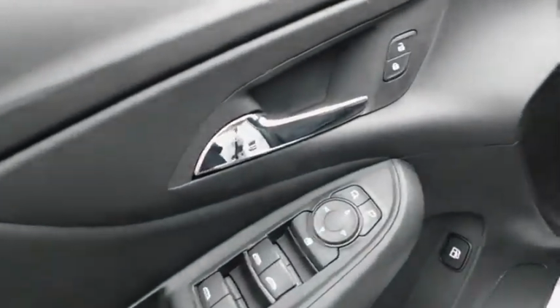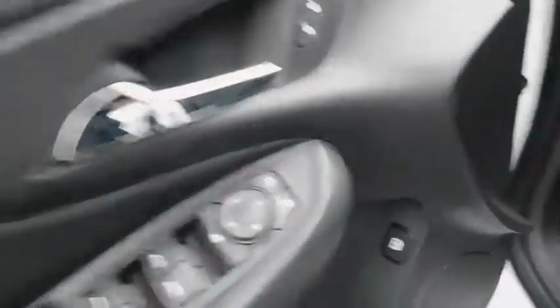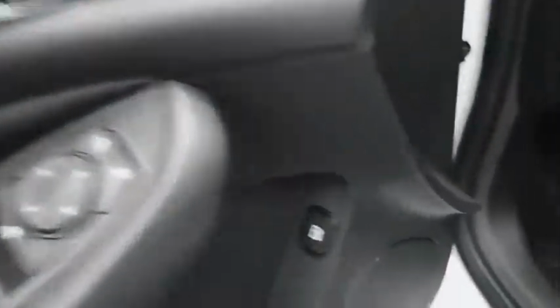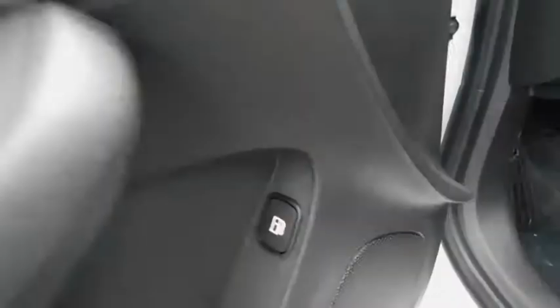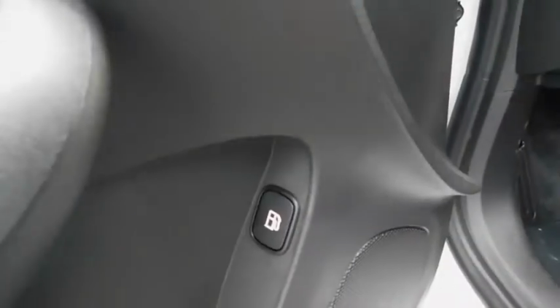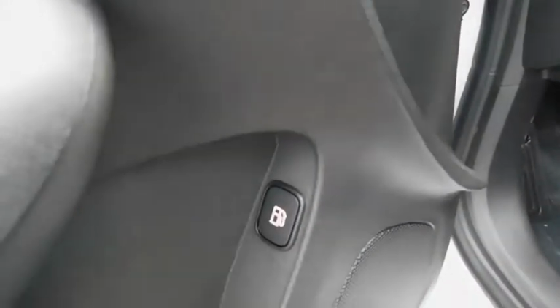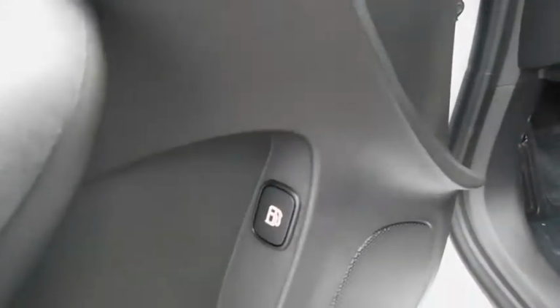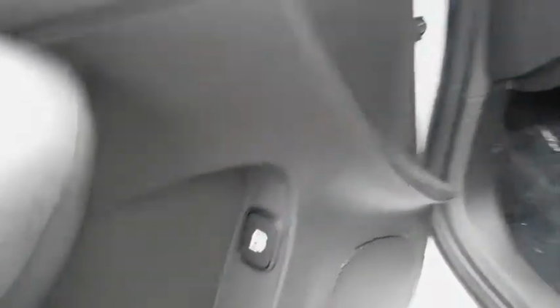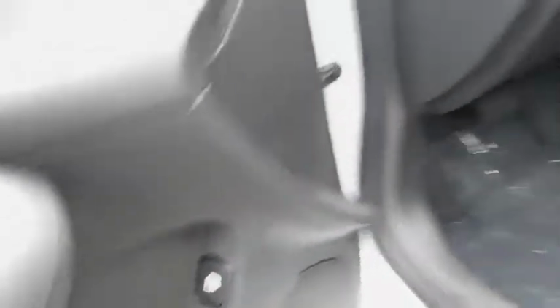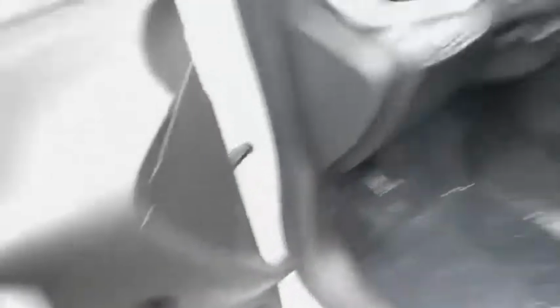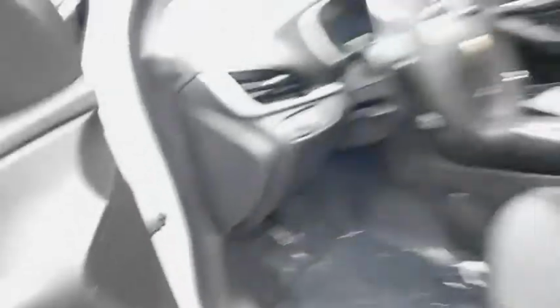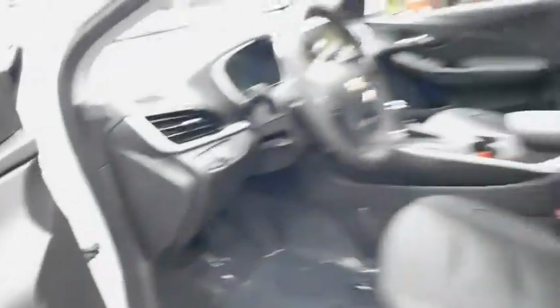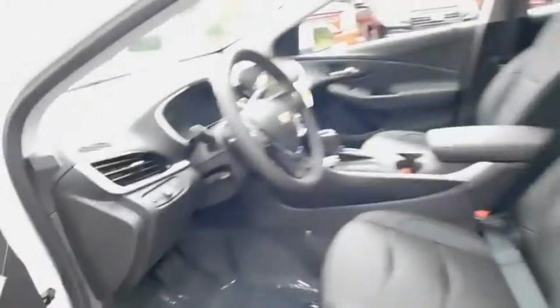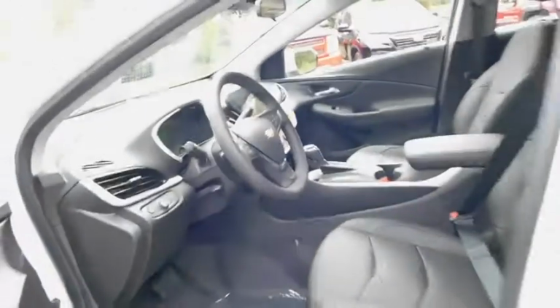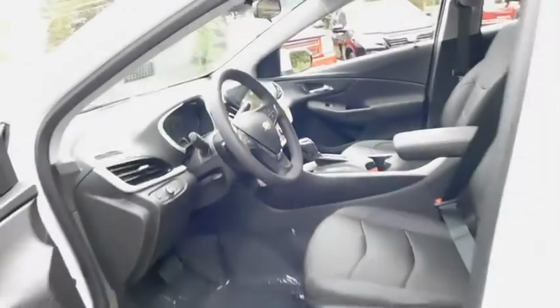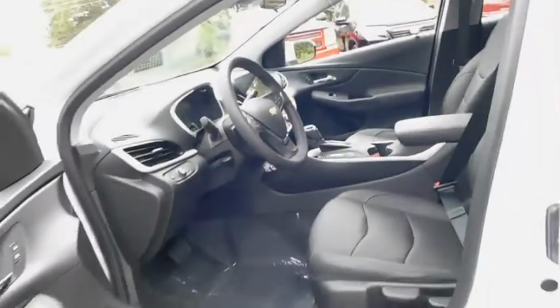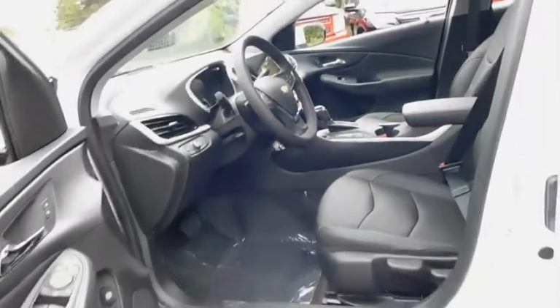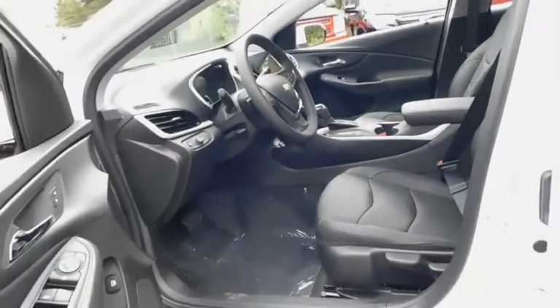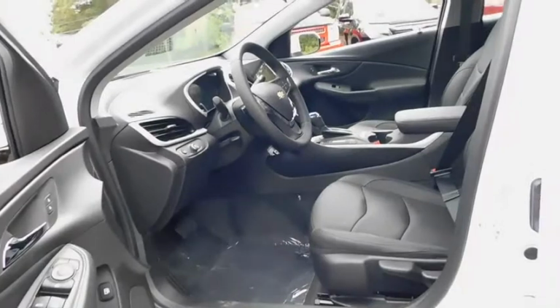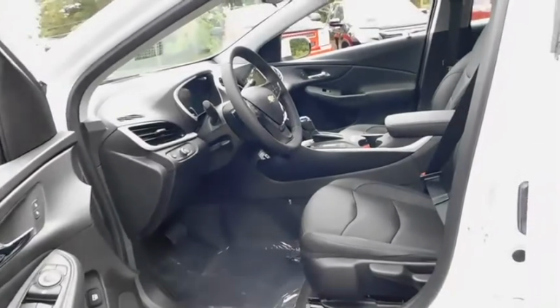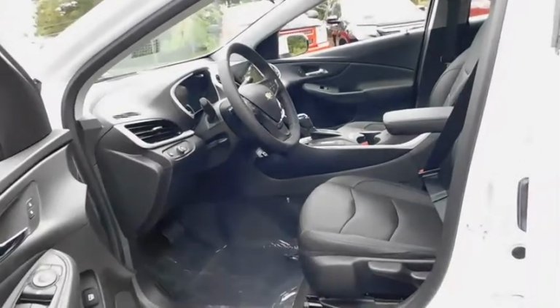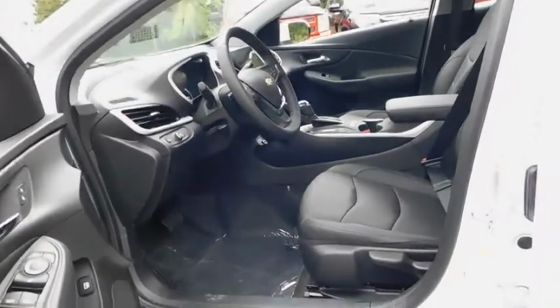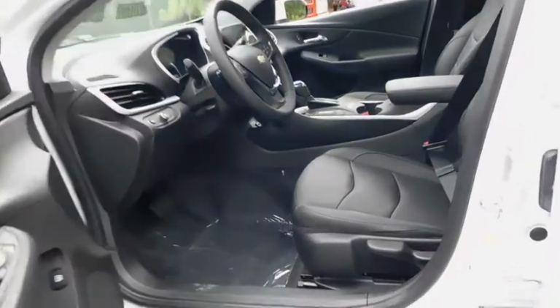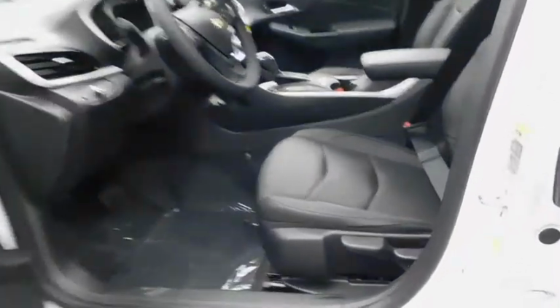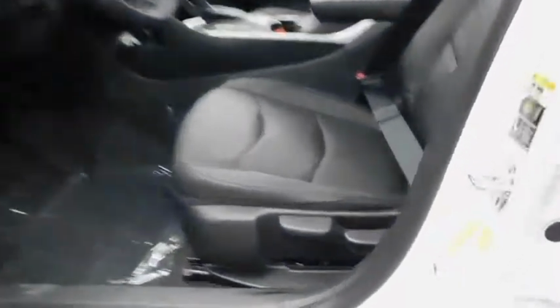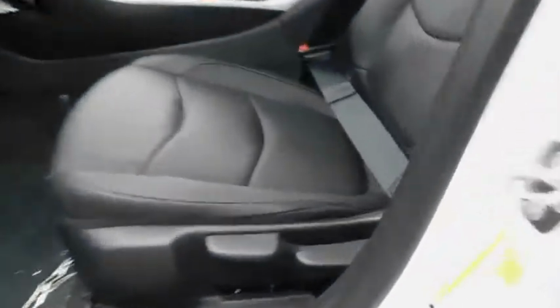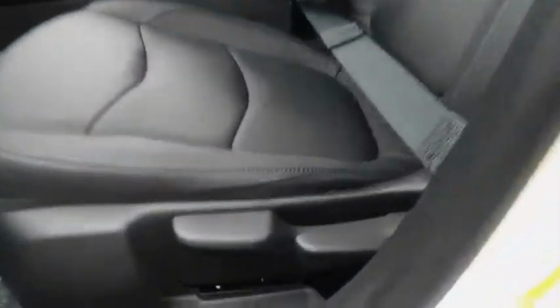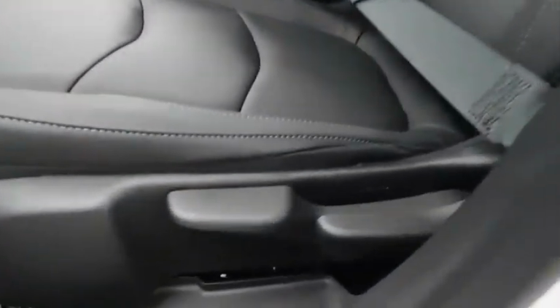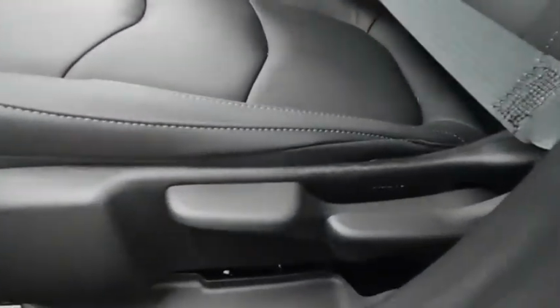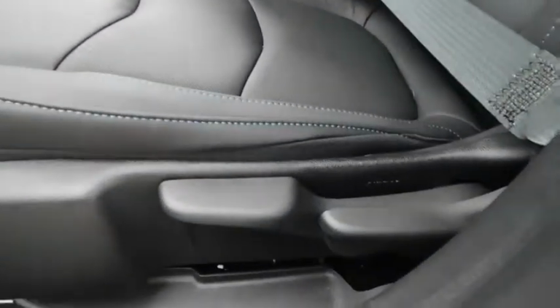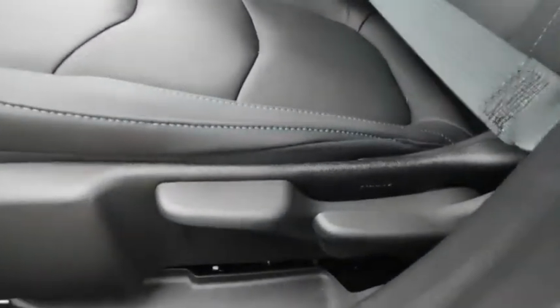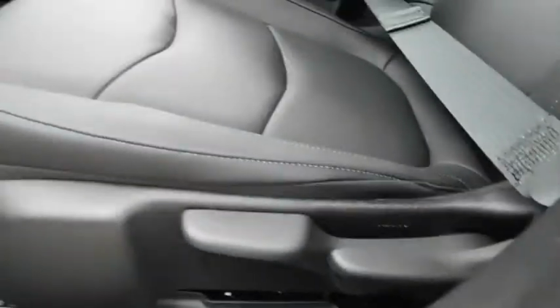Rear defrost, trip computer, power door locks, child safety locks. Come see the car for yourself.